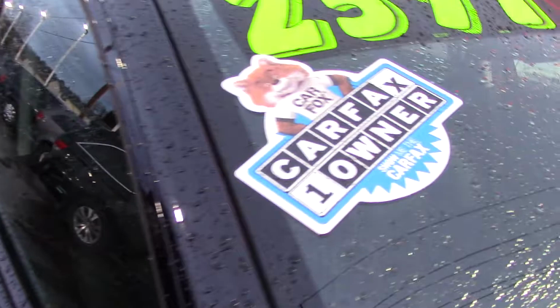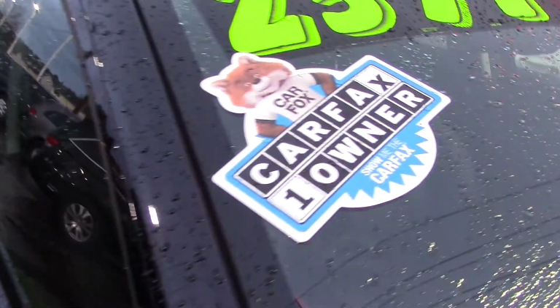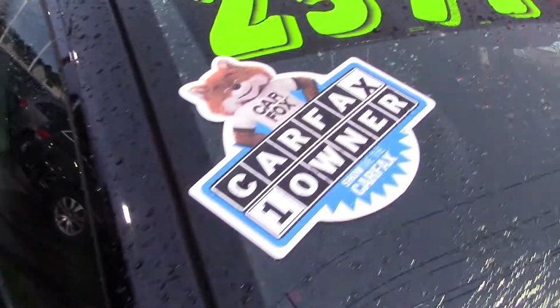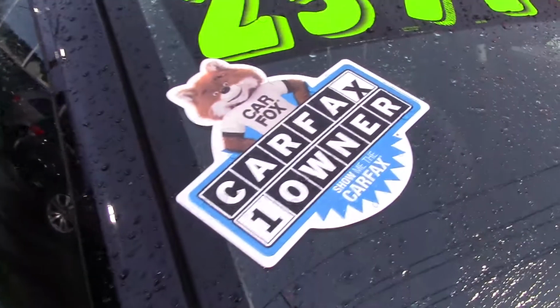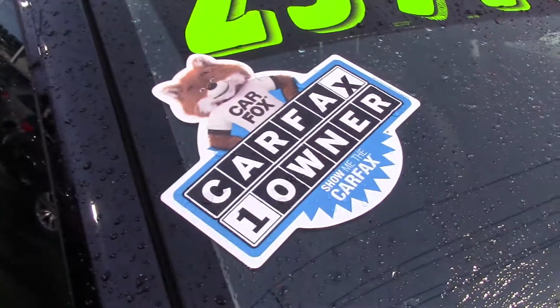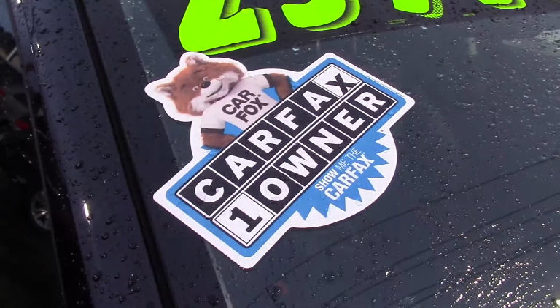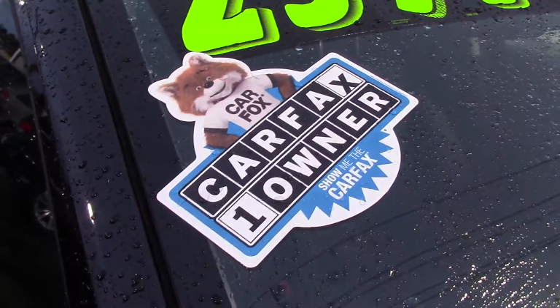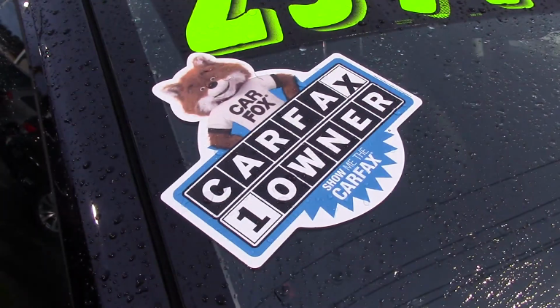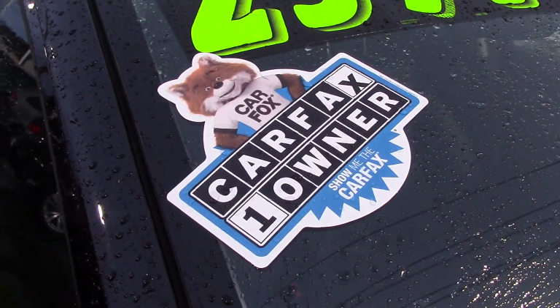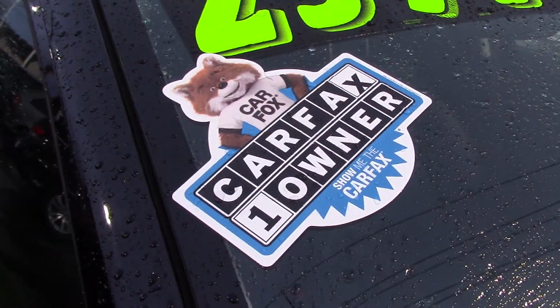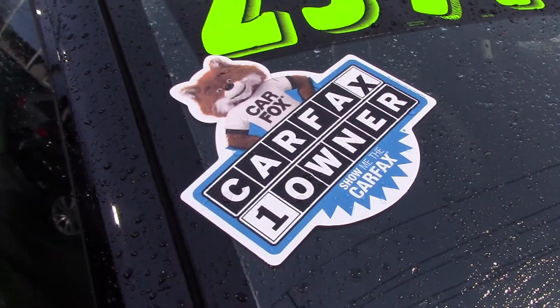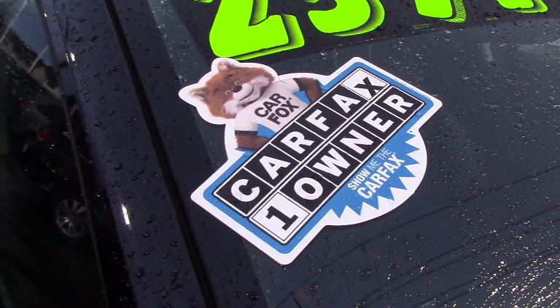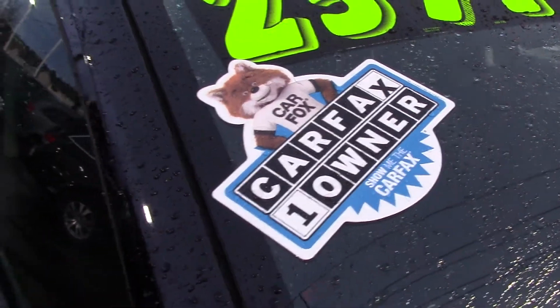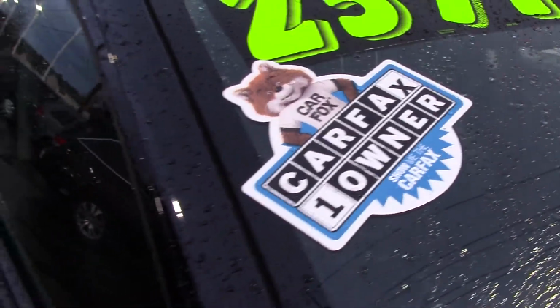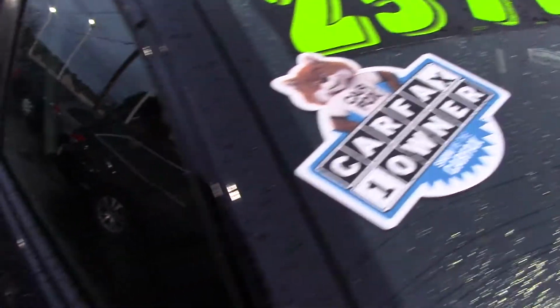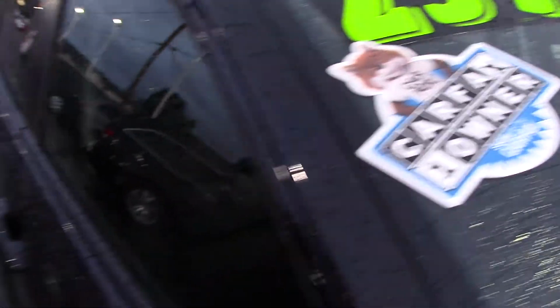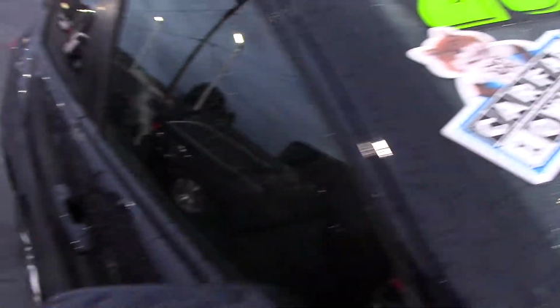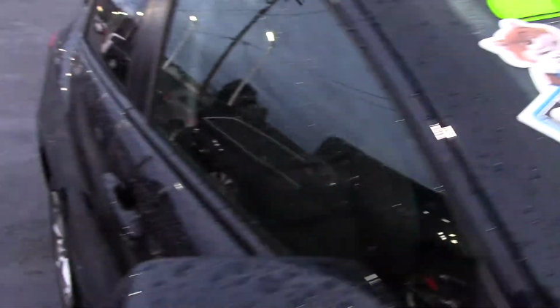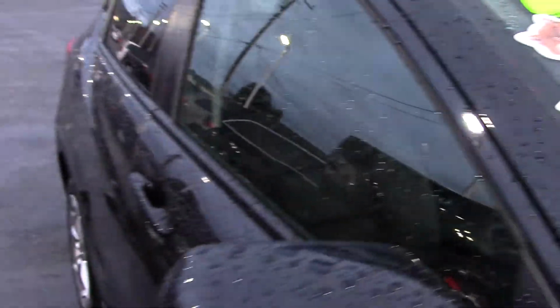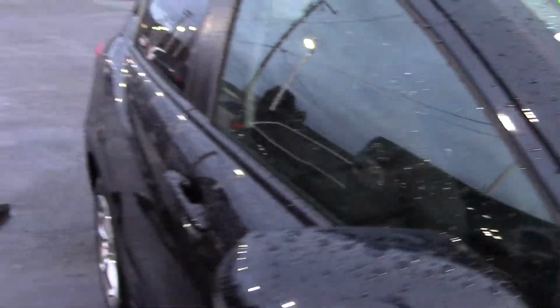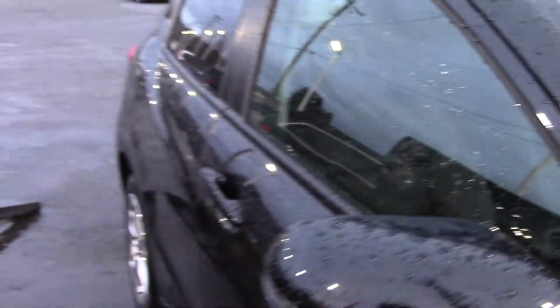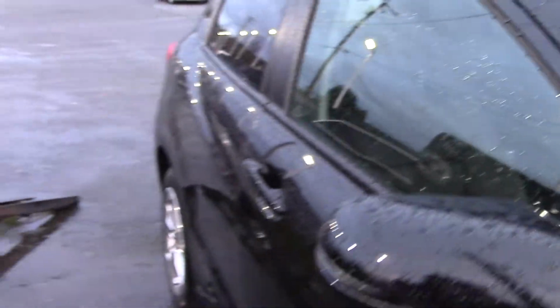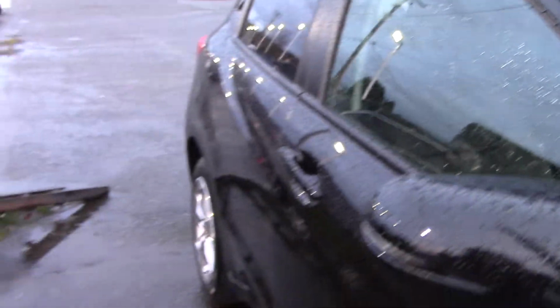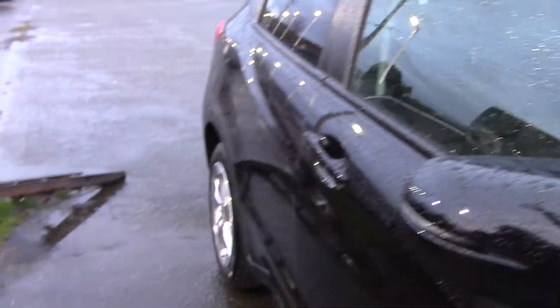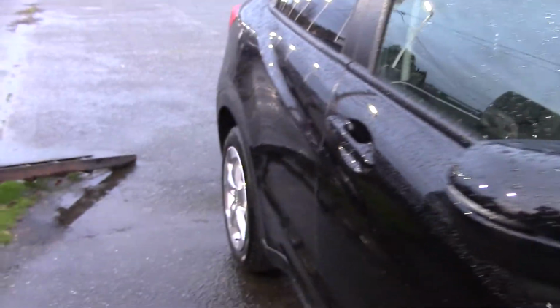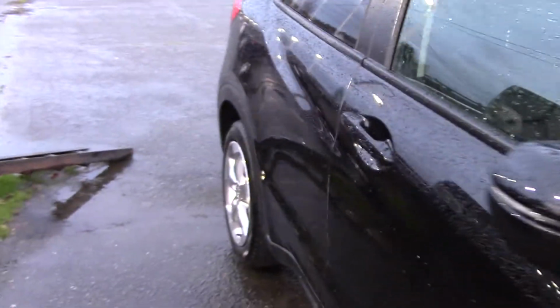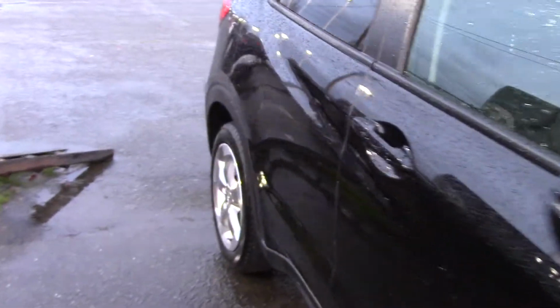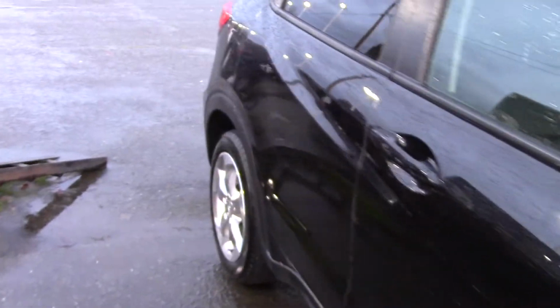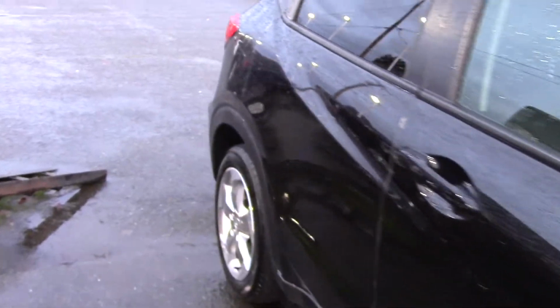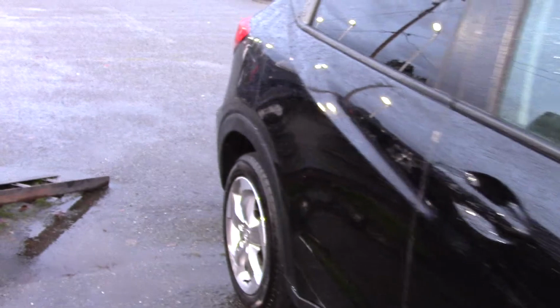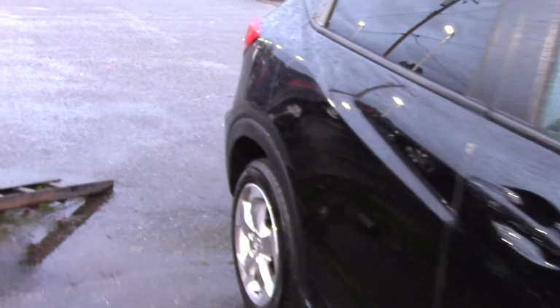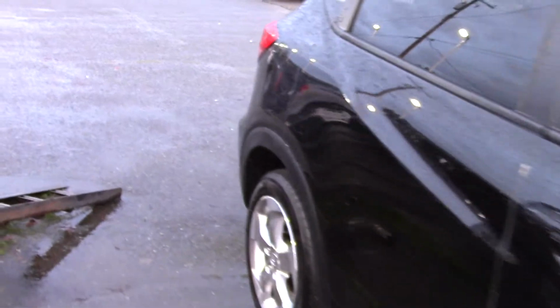A like-new, Carfax, one-owner Honda HR-V at a great price? Yes, please!